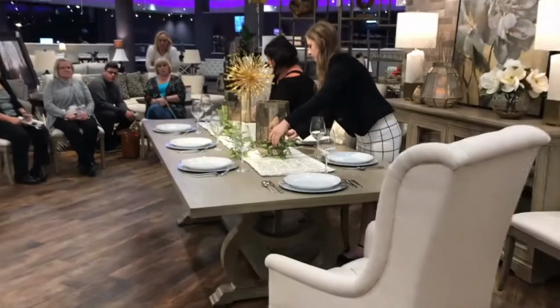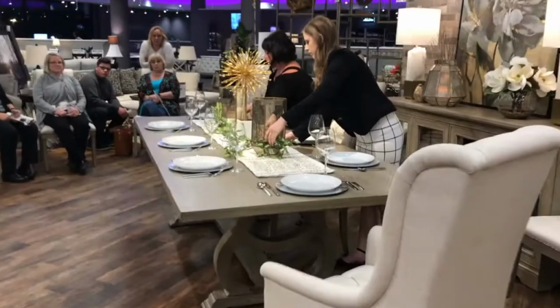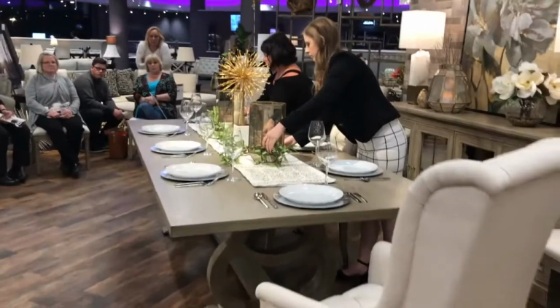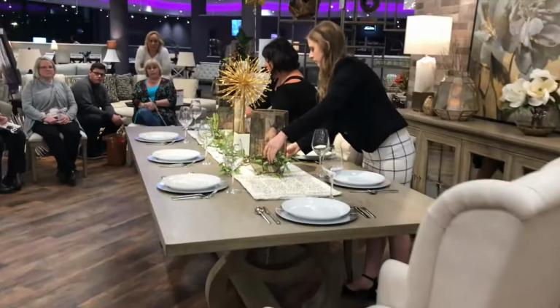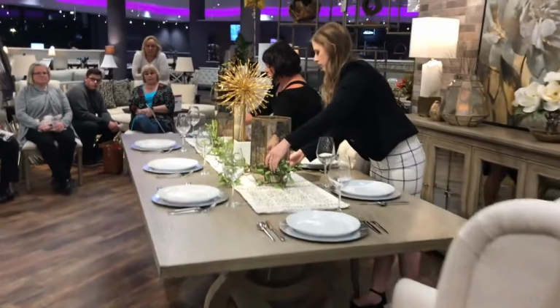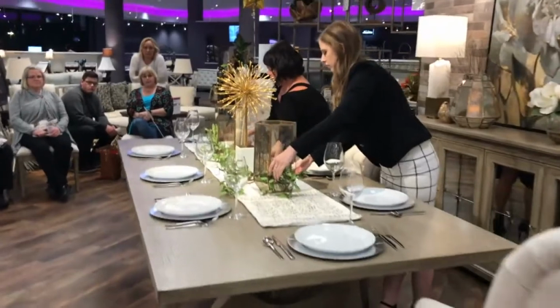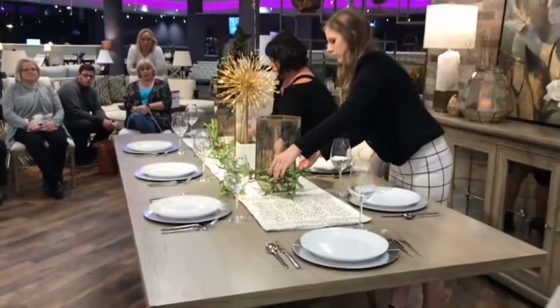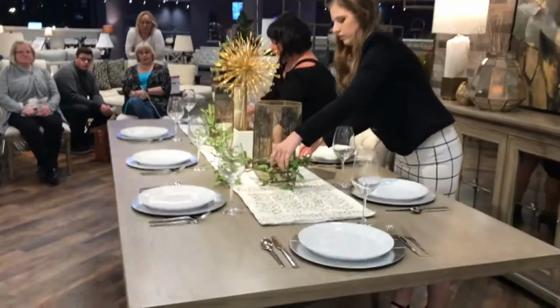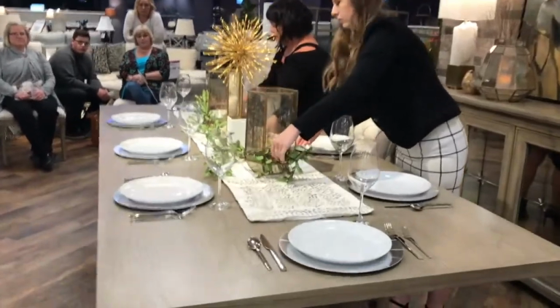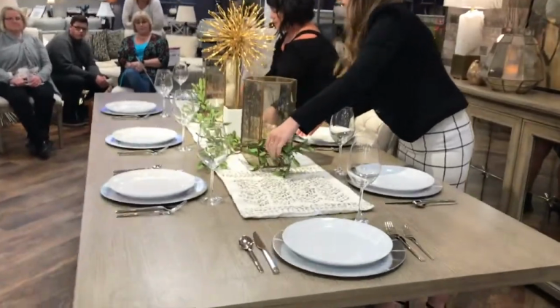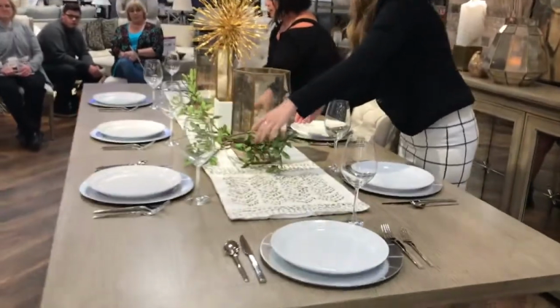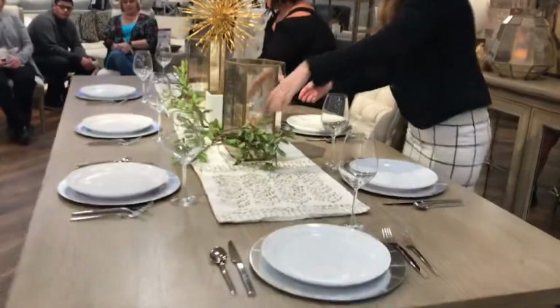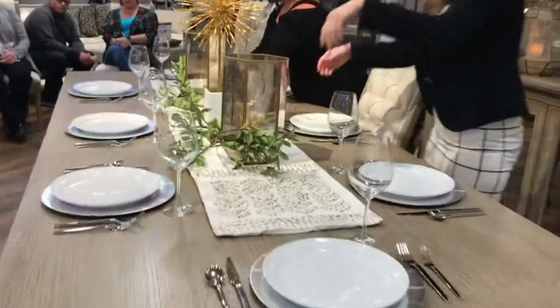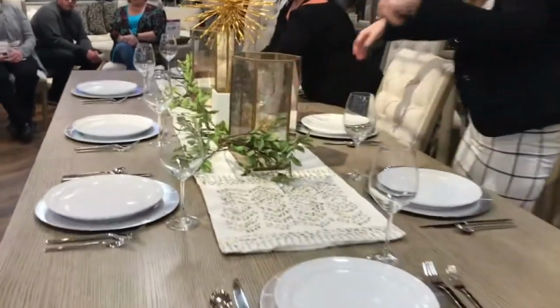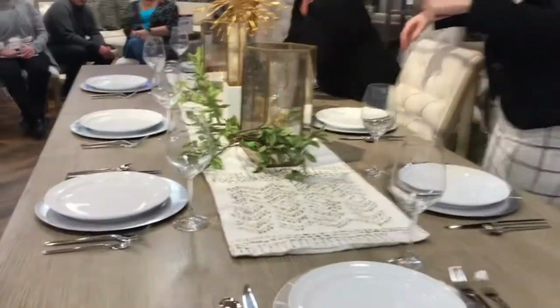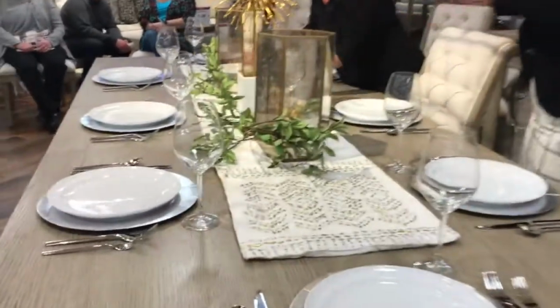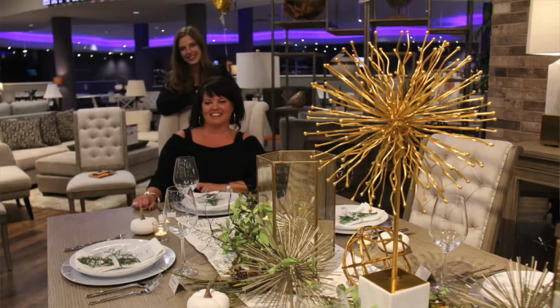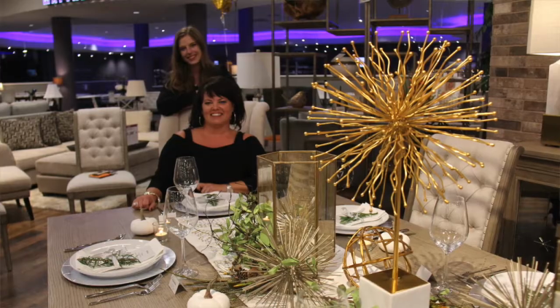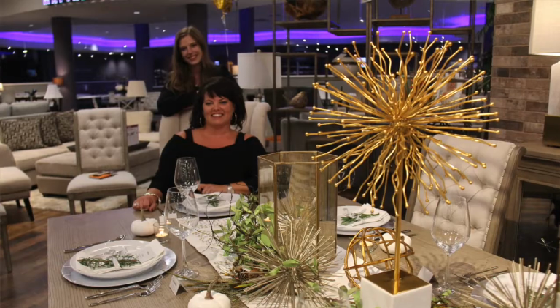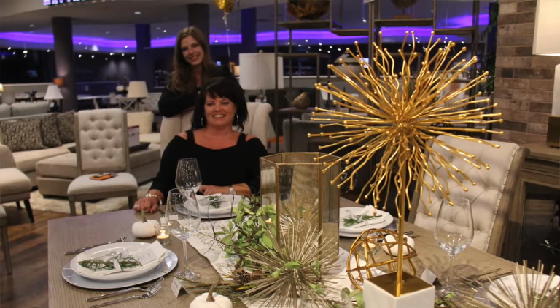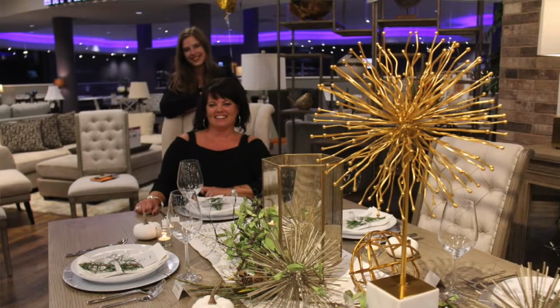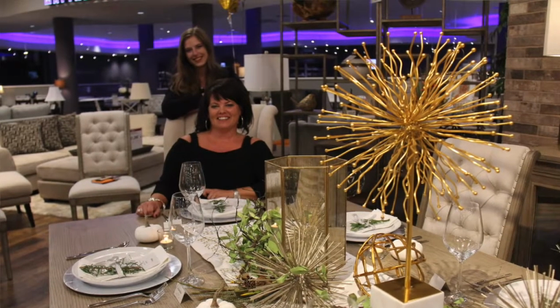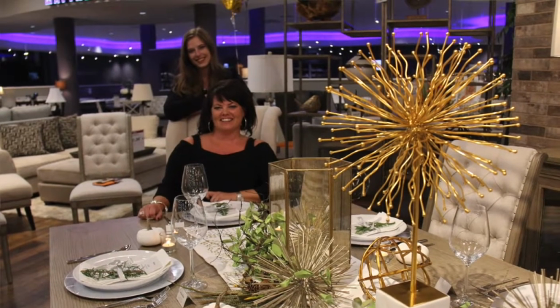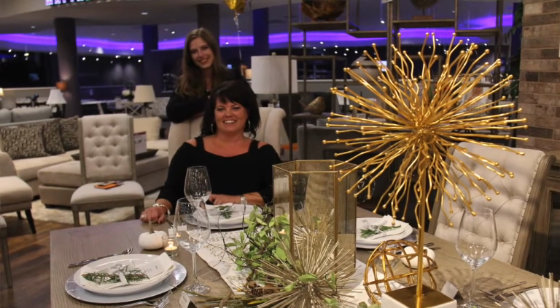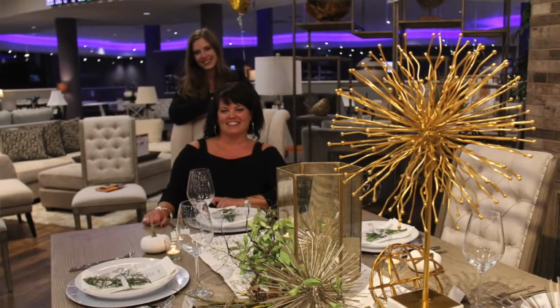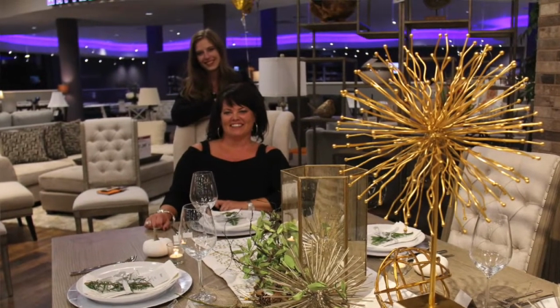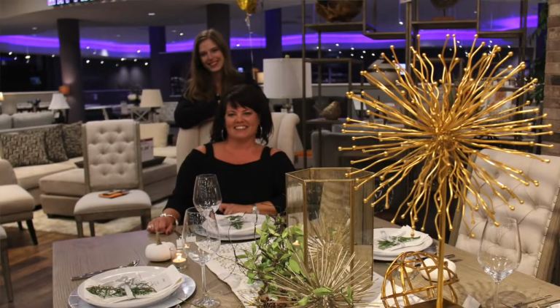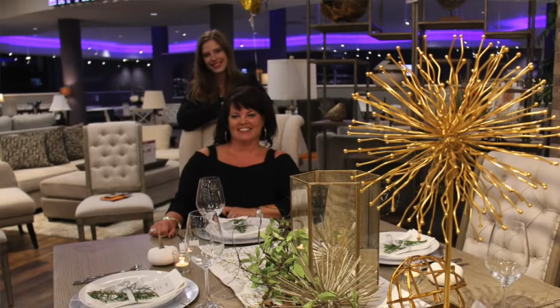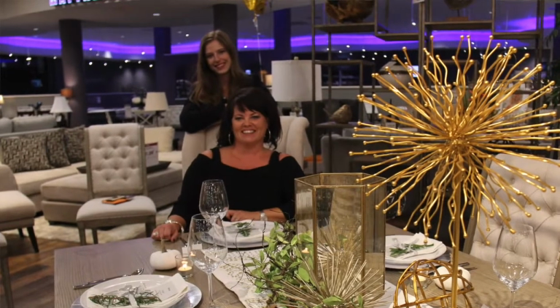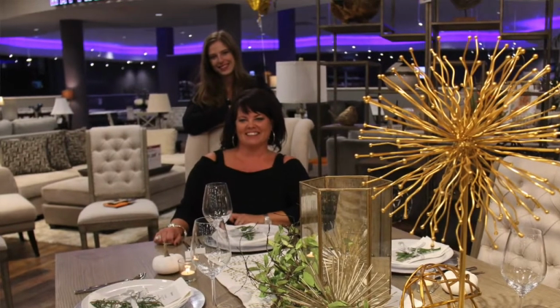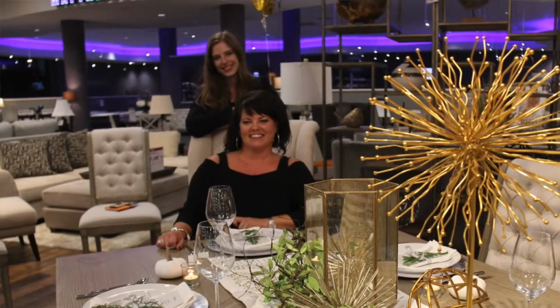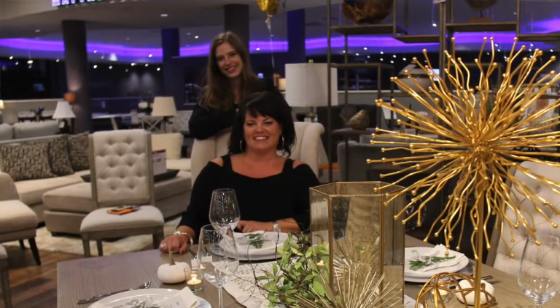Now keep in mind, you can do this with any holiday. It just depends on what you want to add in there. And of course greenery will go with any holiday.